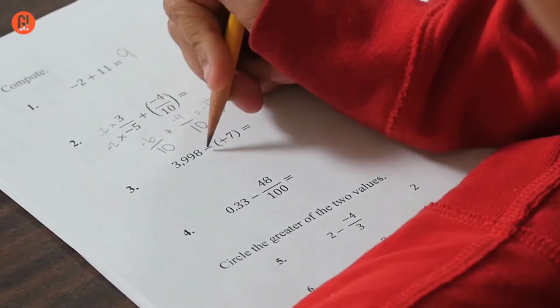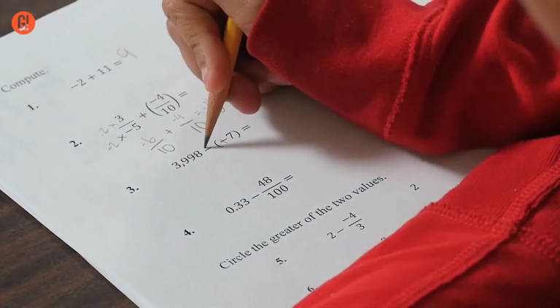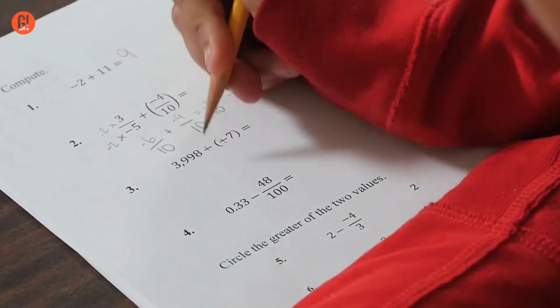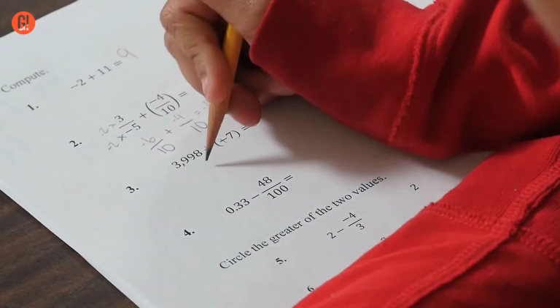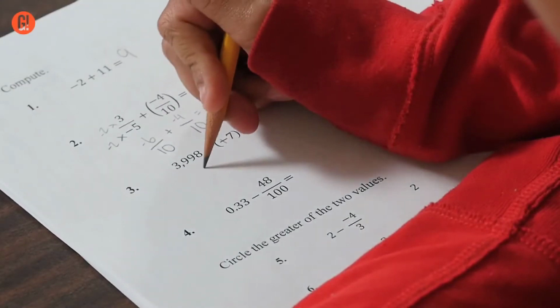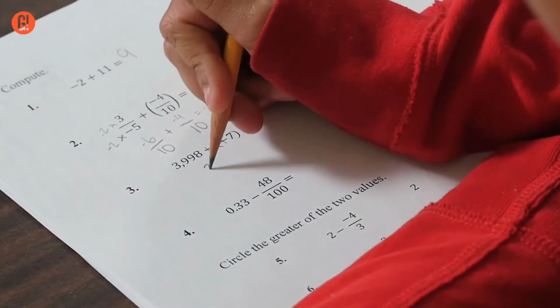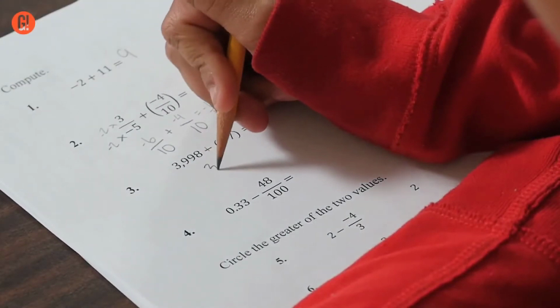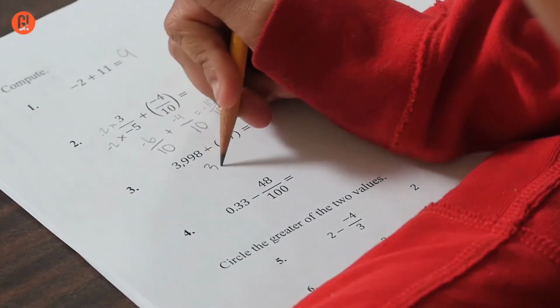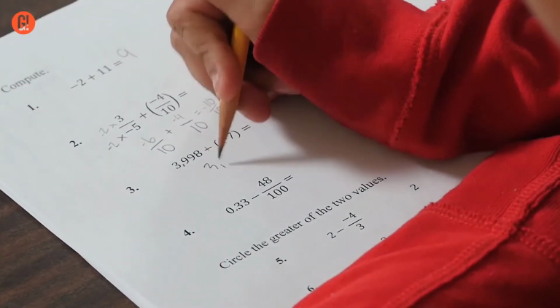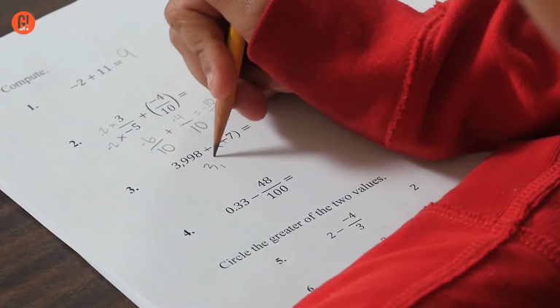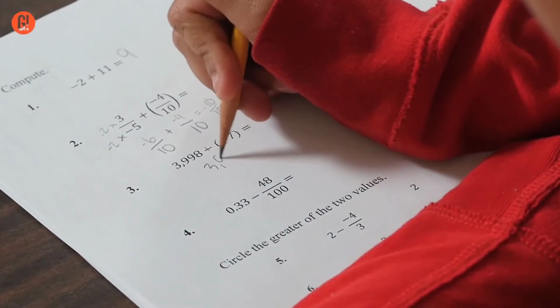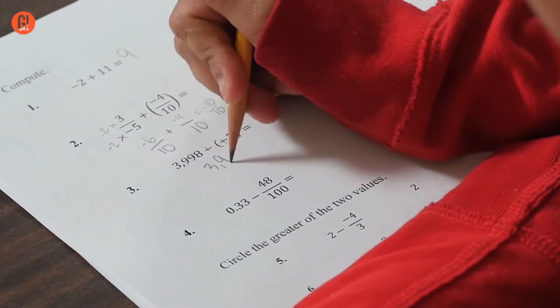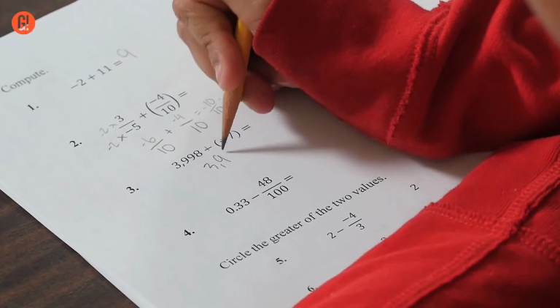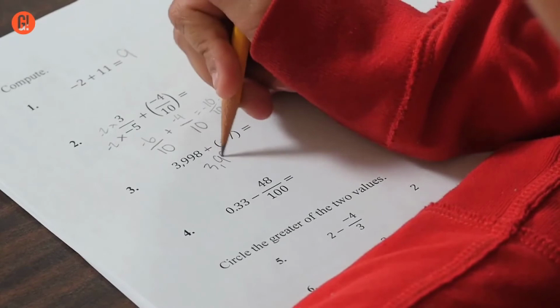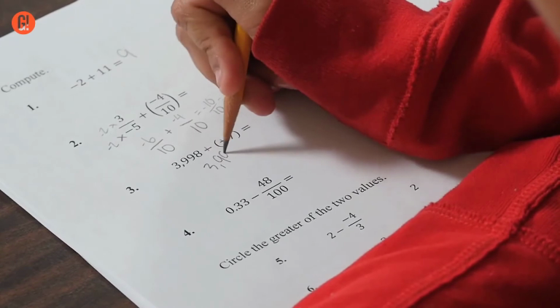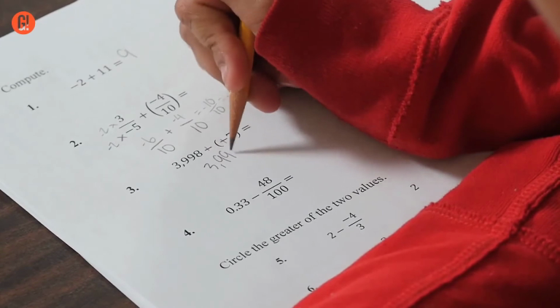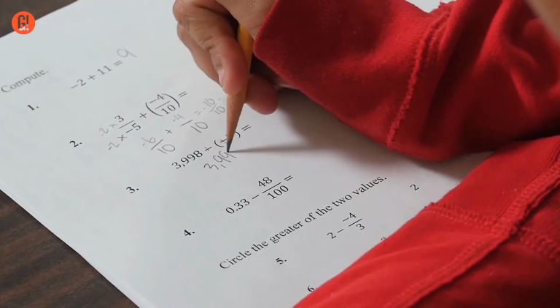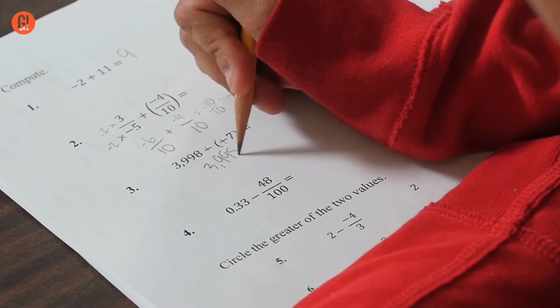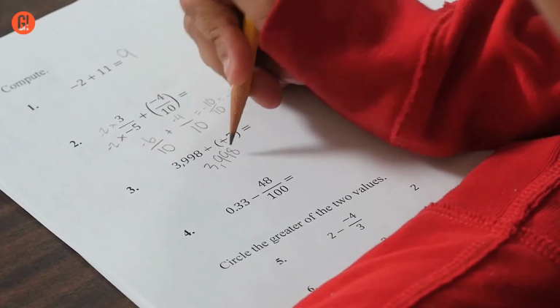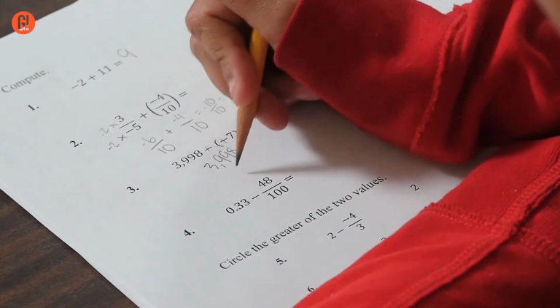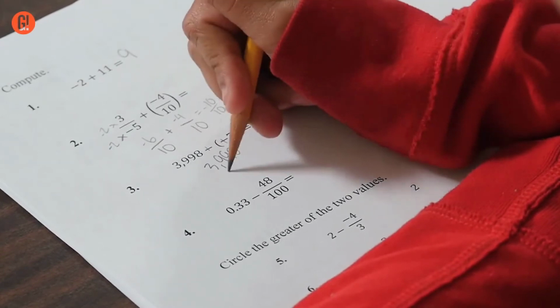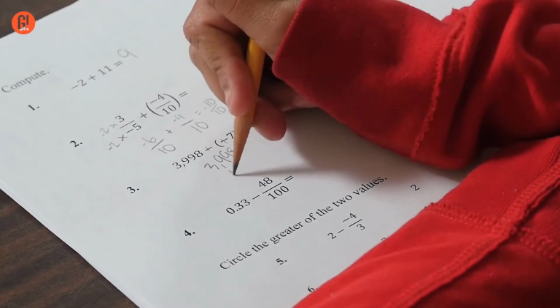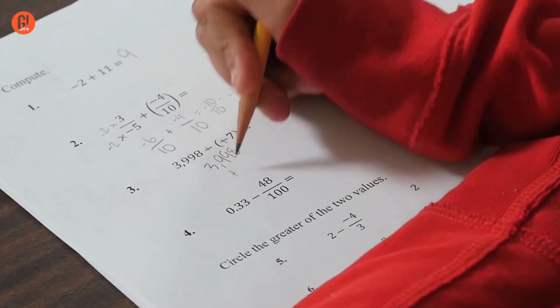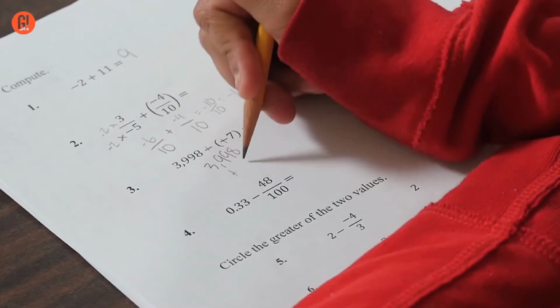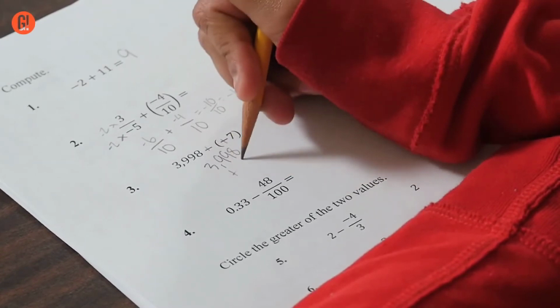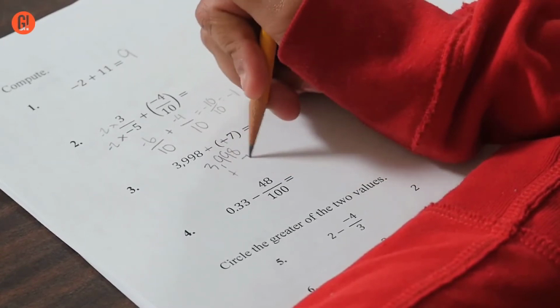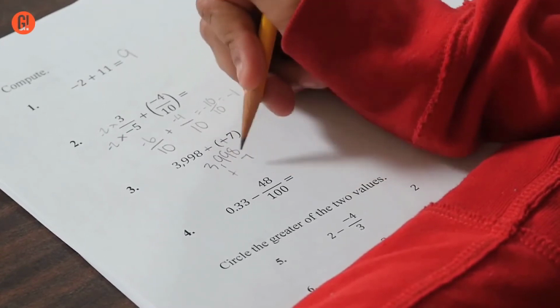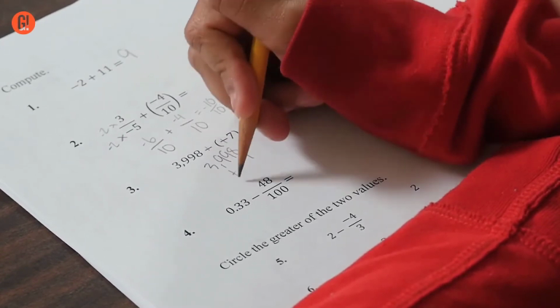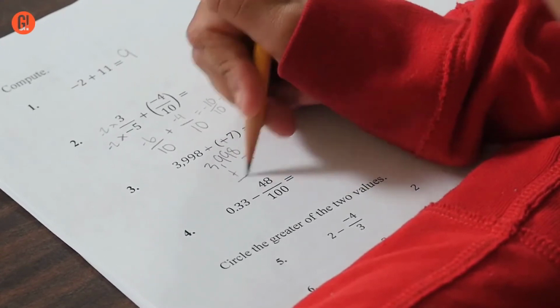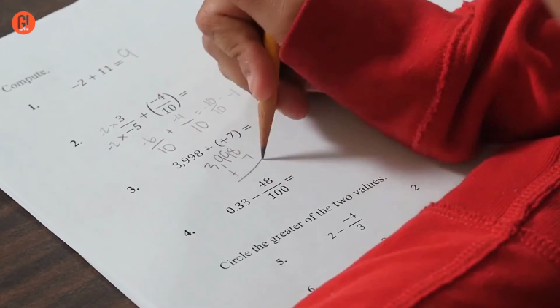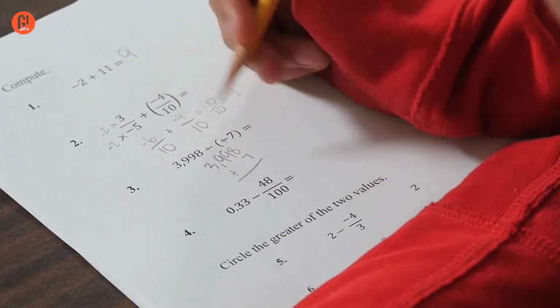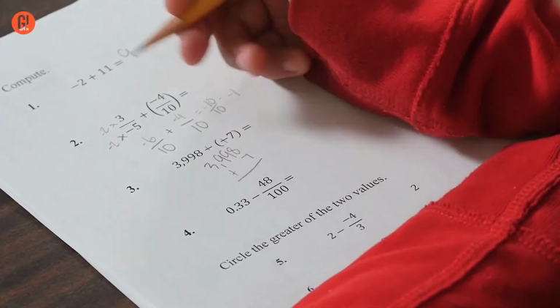When you're subtracting a negative, you can just make it an adding.